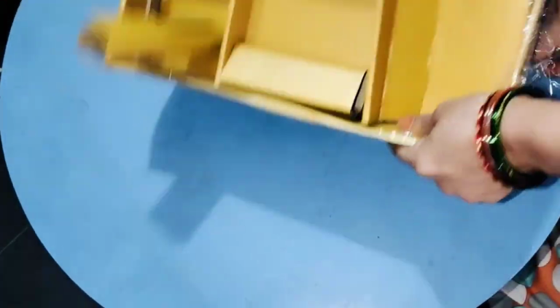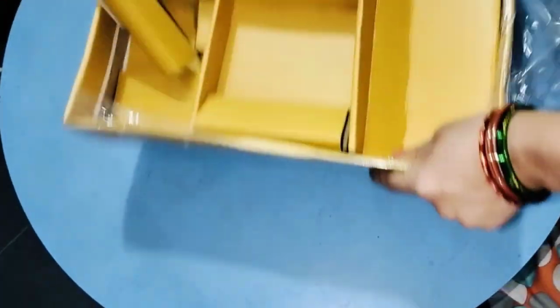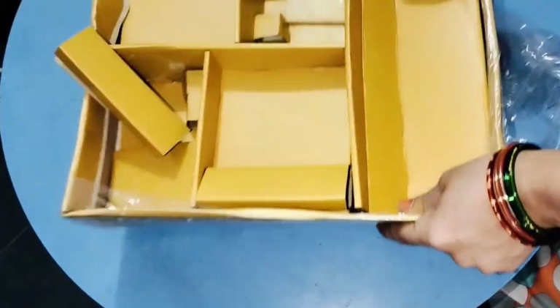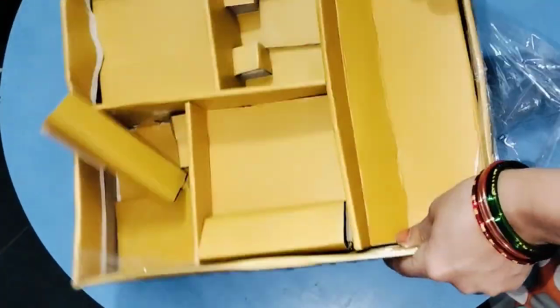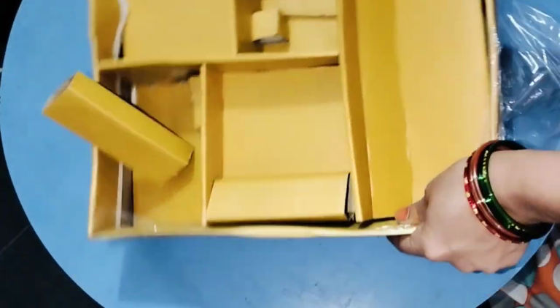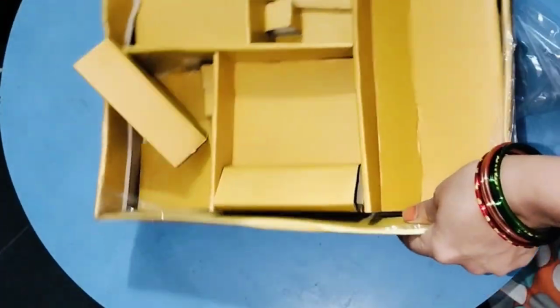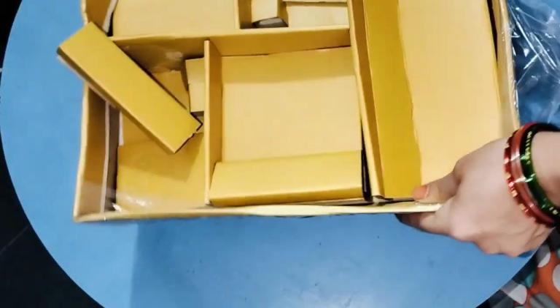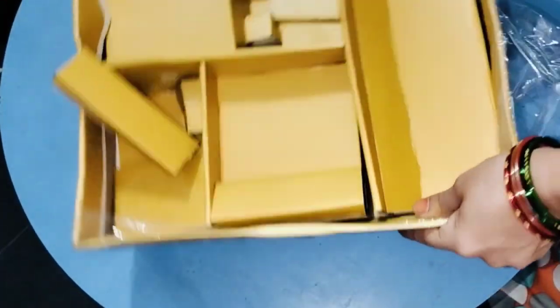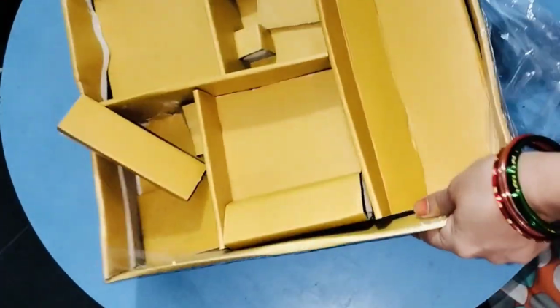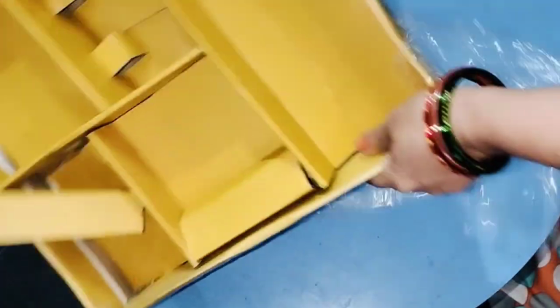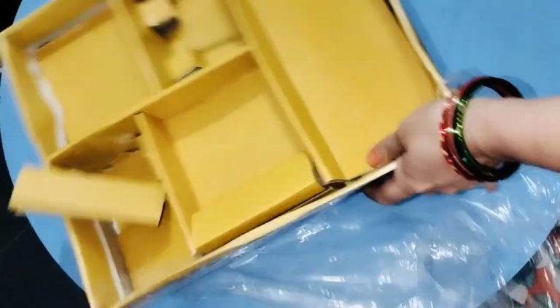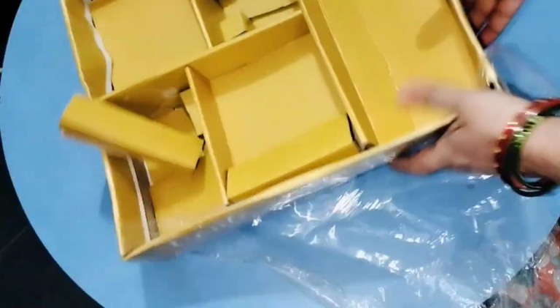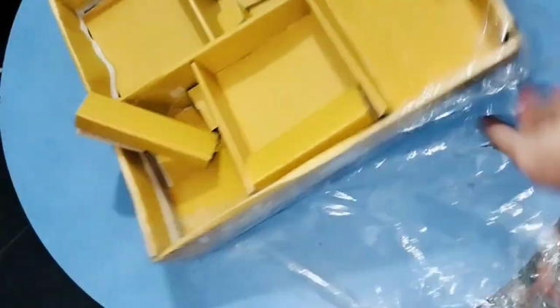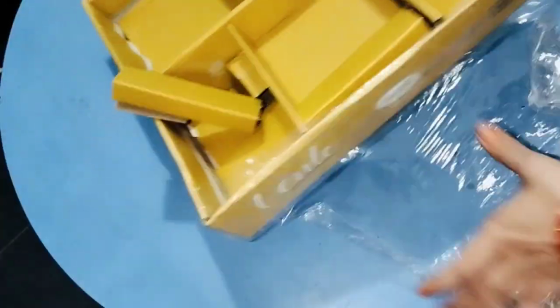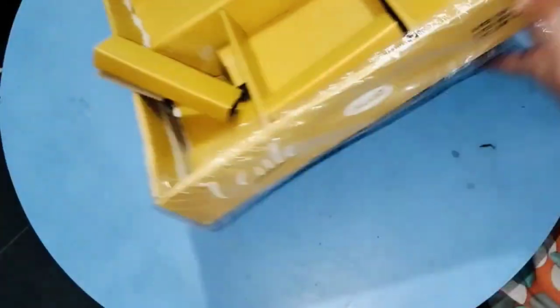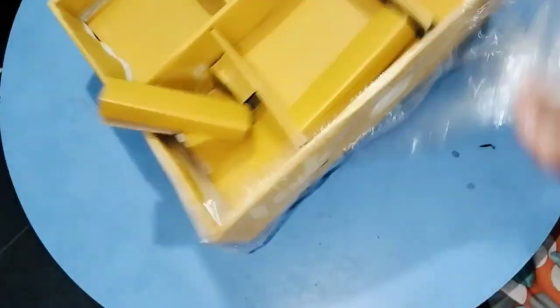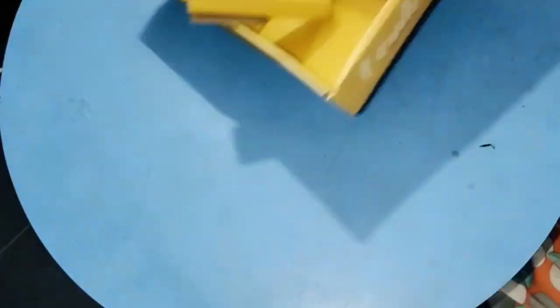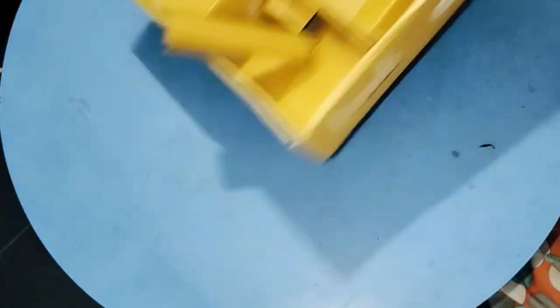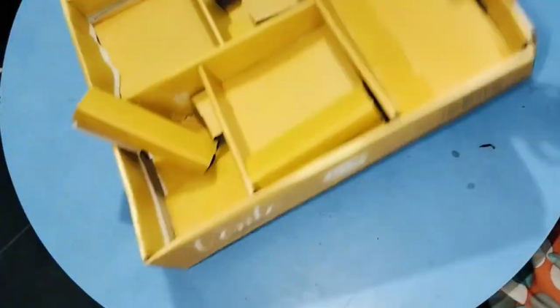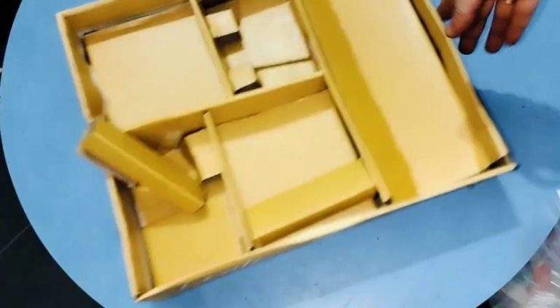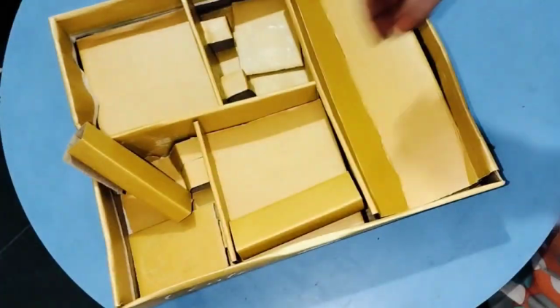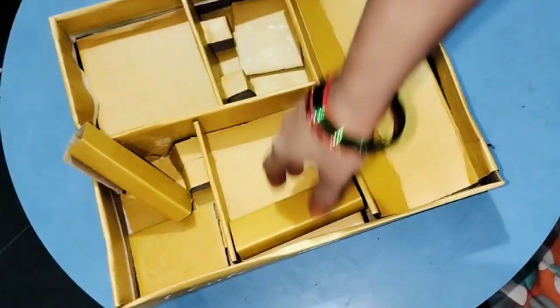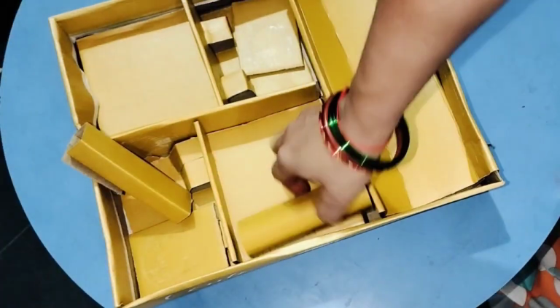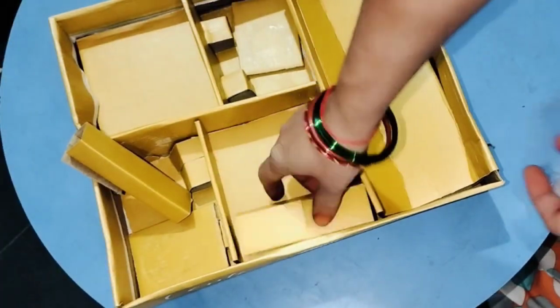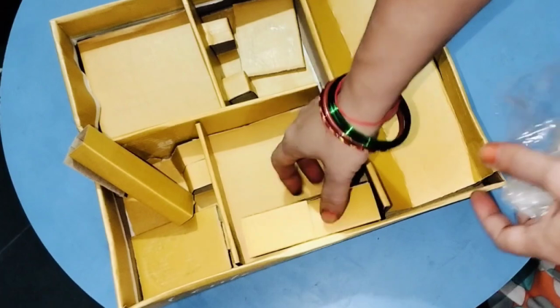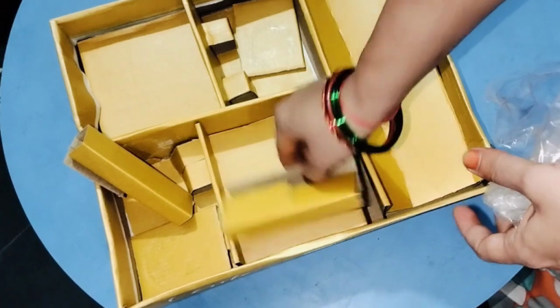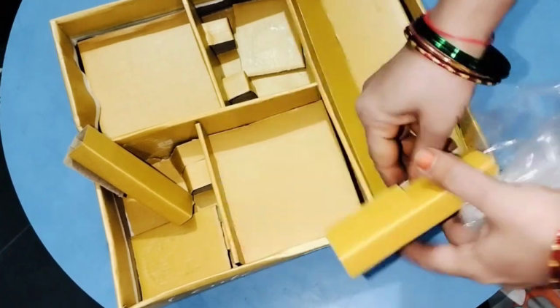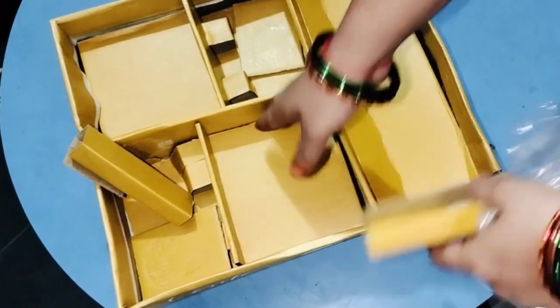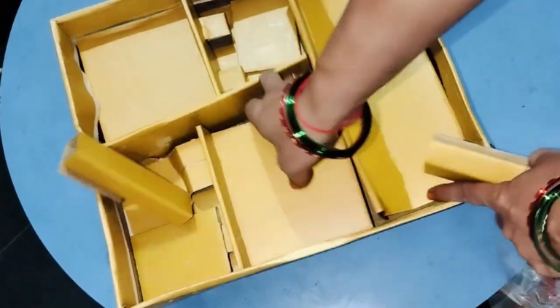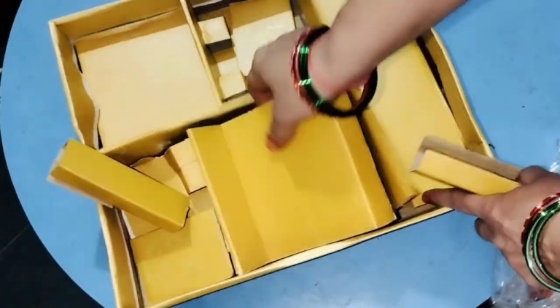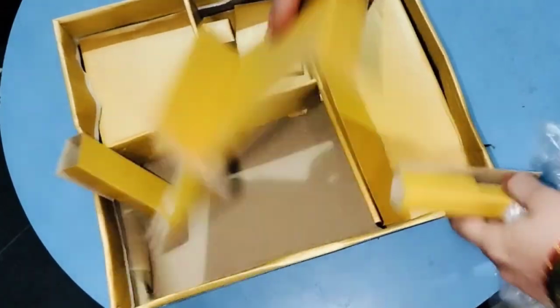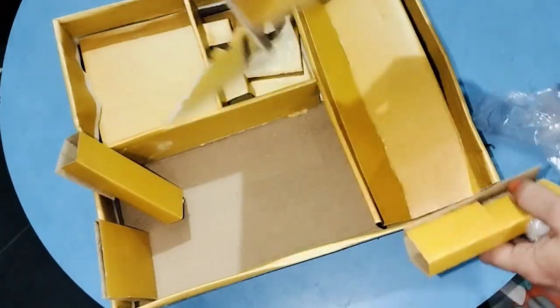We will use this bag for our gift. We will also use this bag for waste.